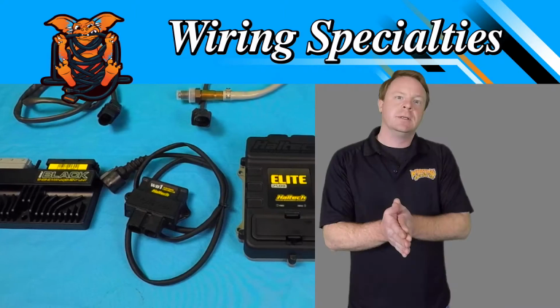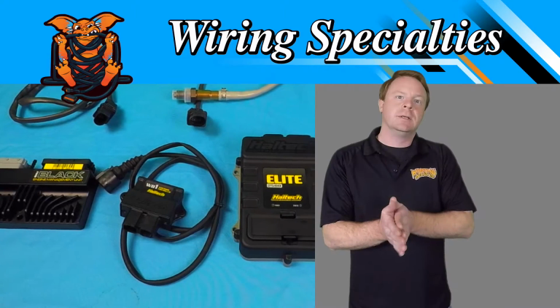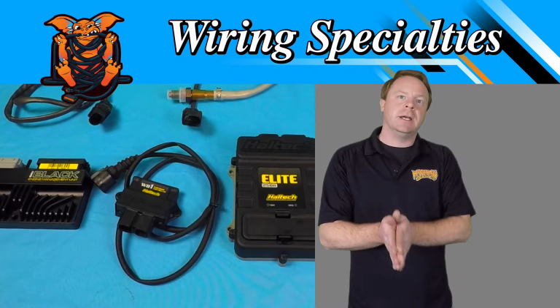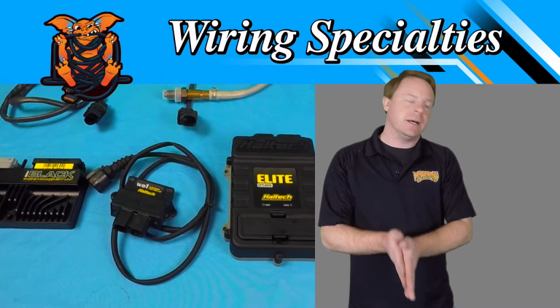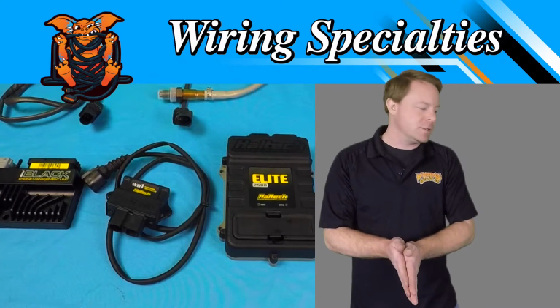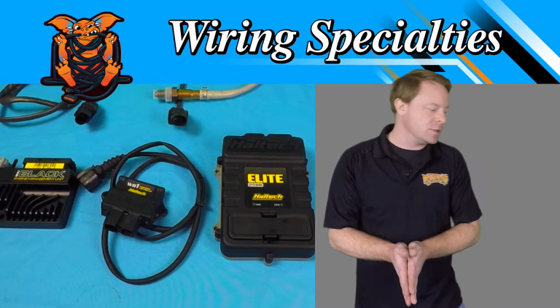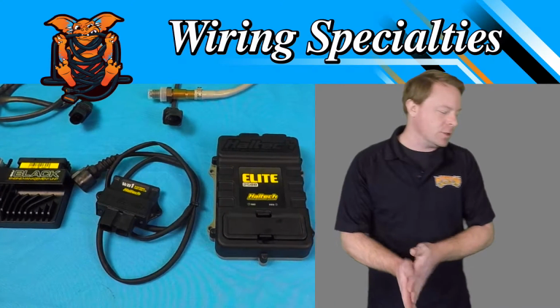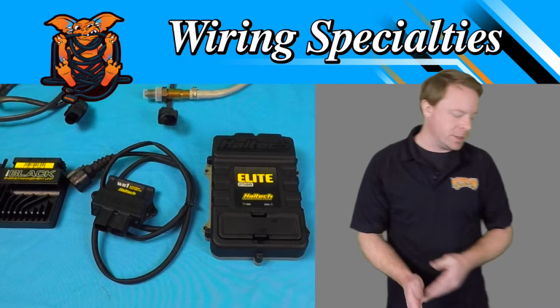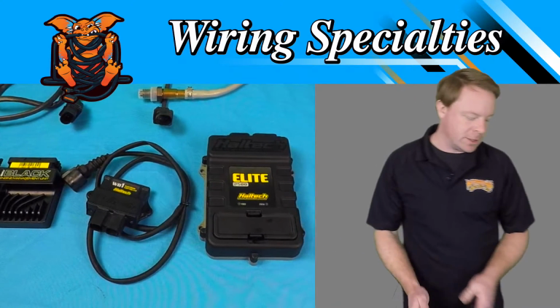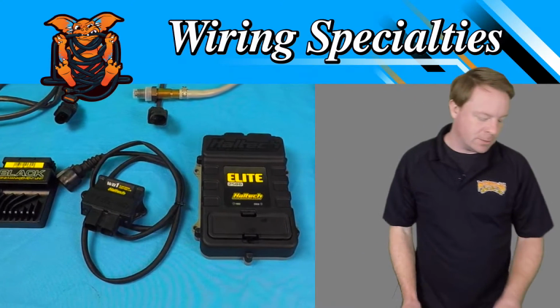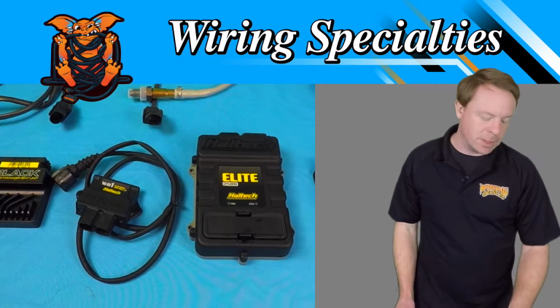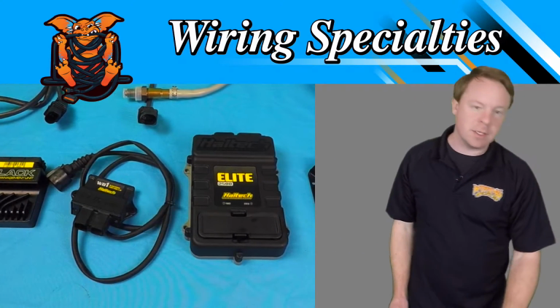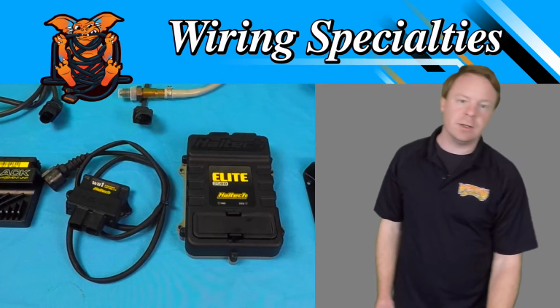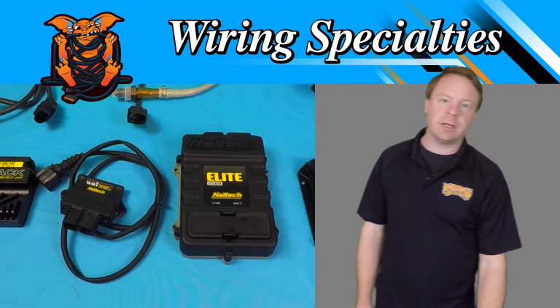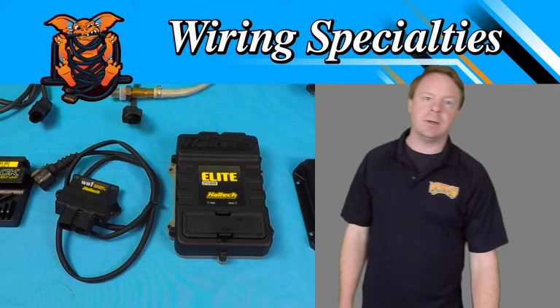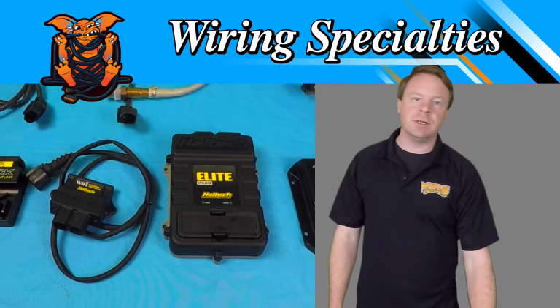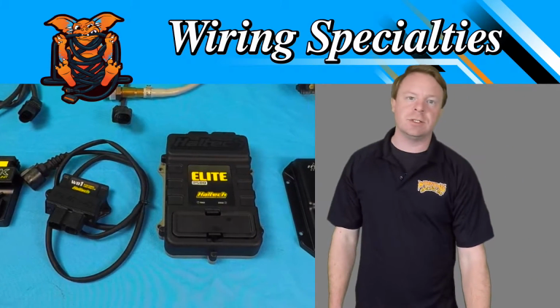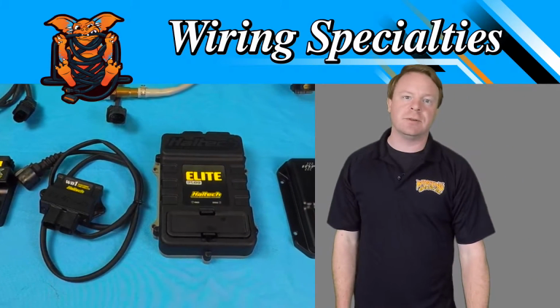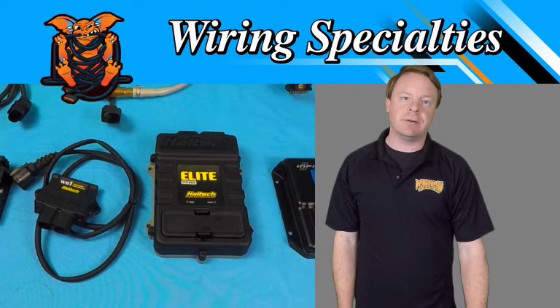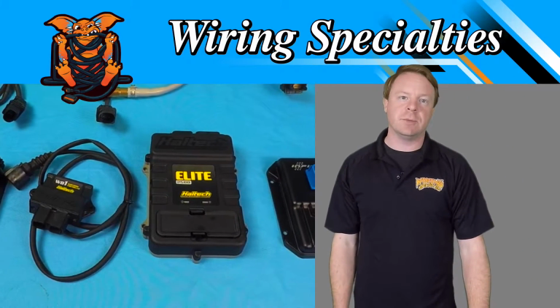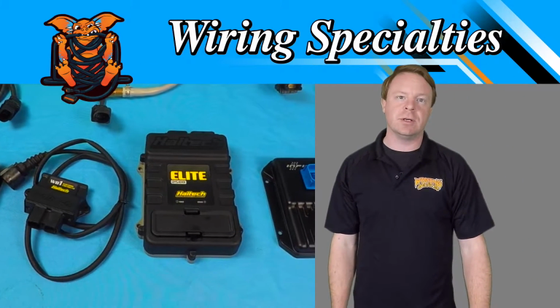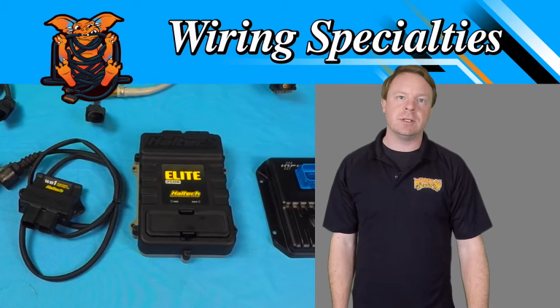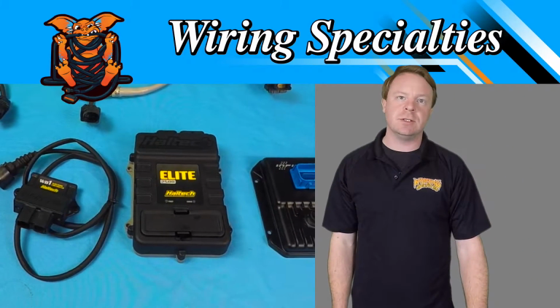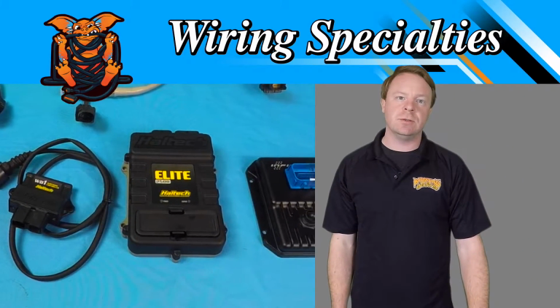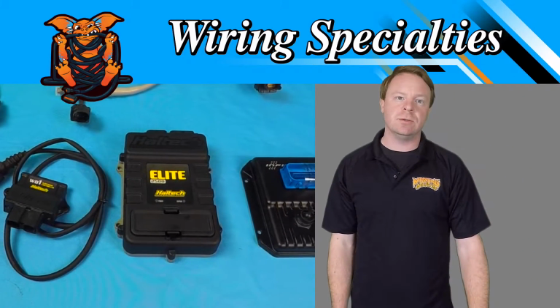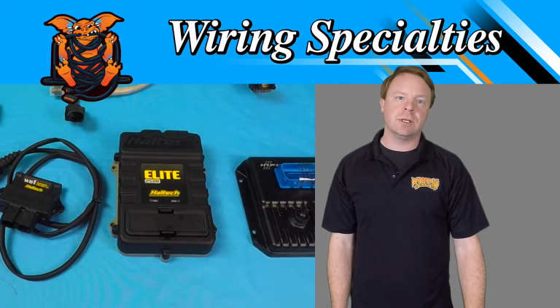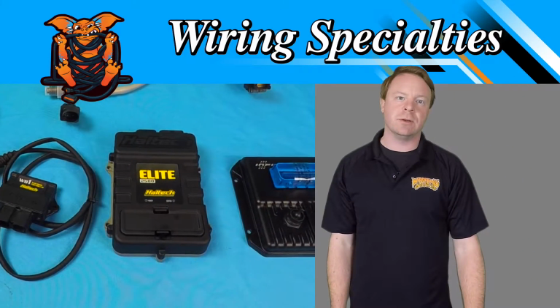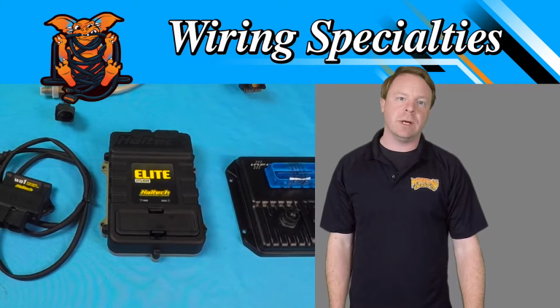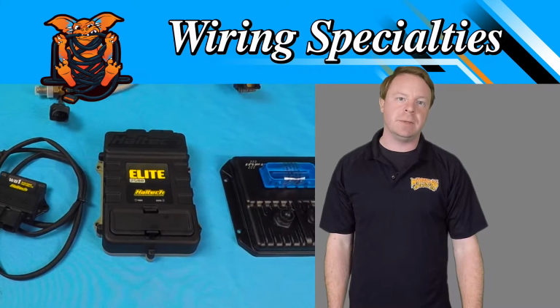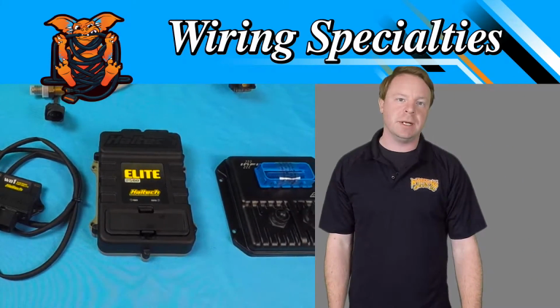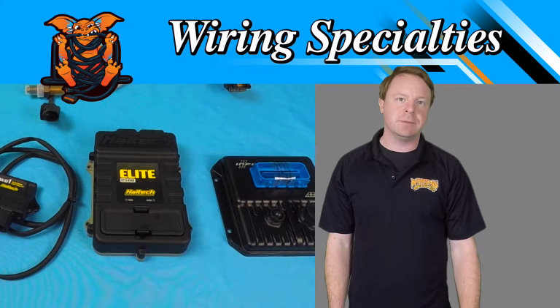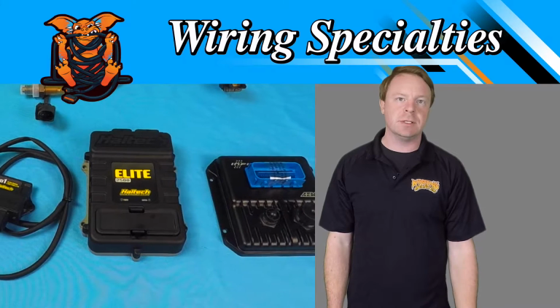Hey guys, this is Earl here. We're going to take a look at a bunch of different aftermarket ECUs and their wideband options.